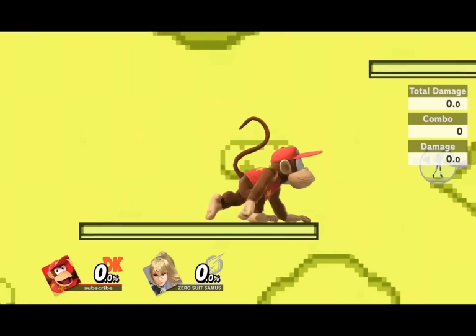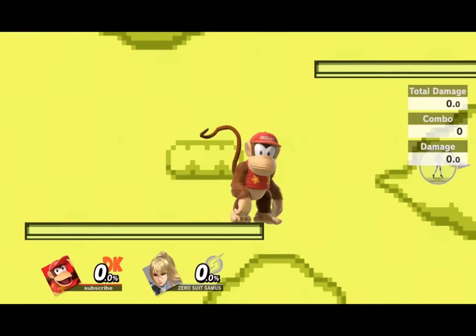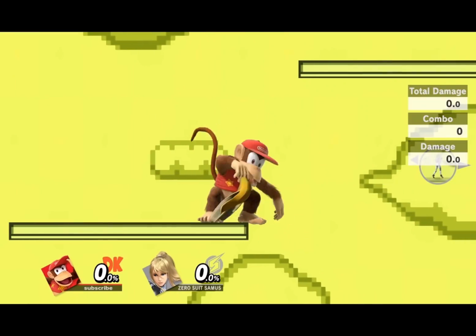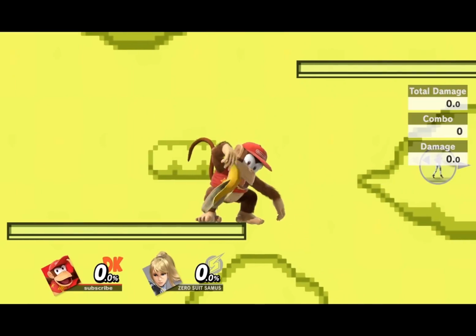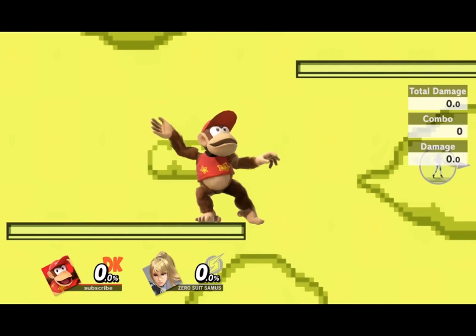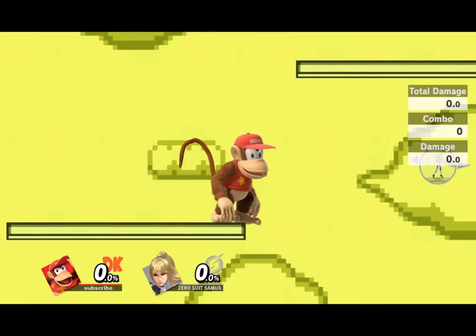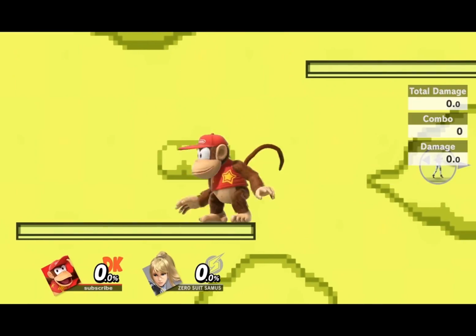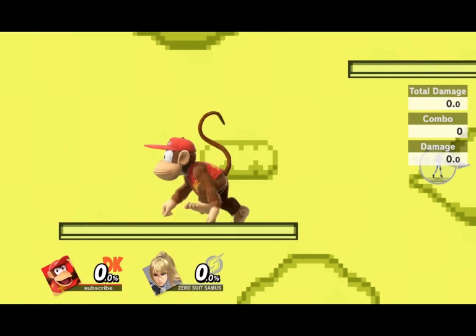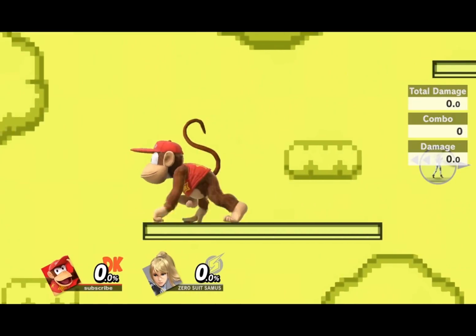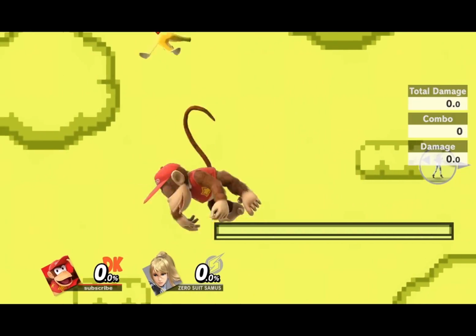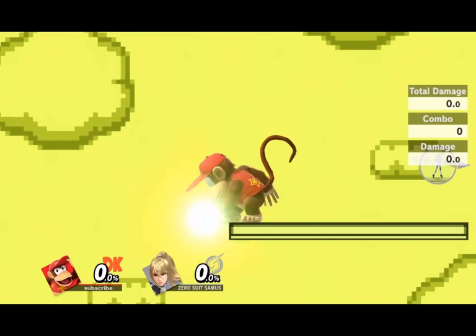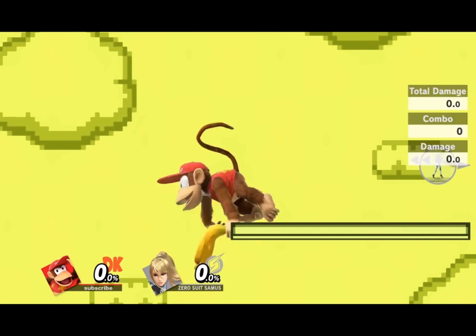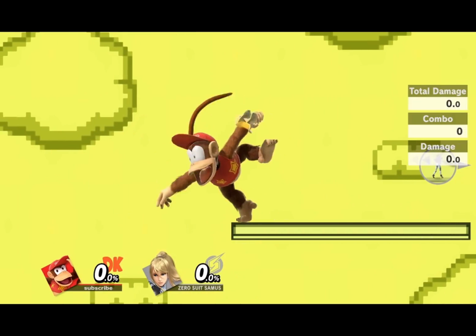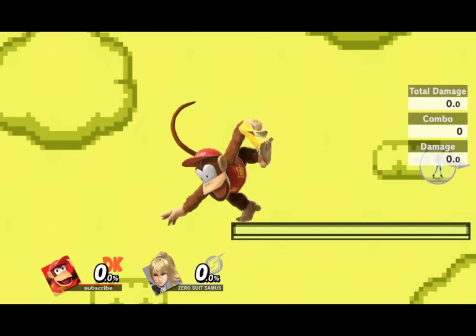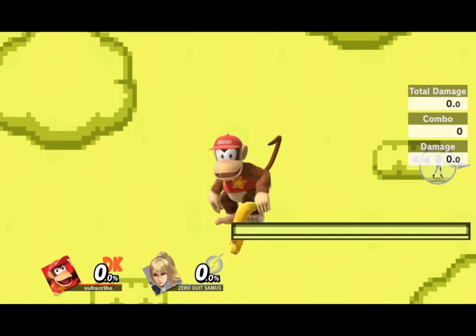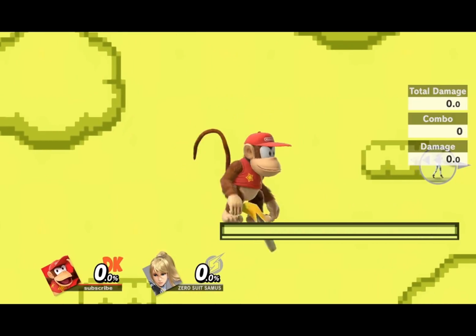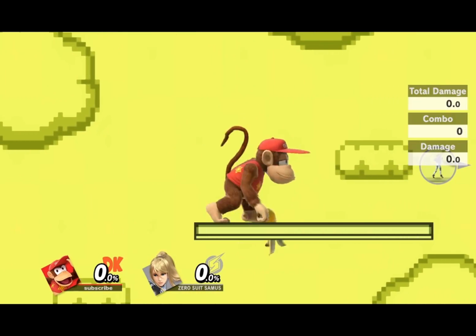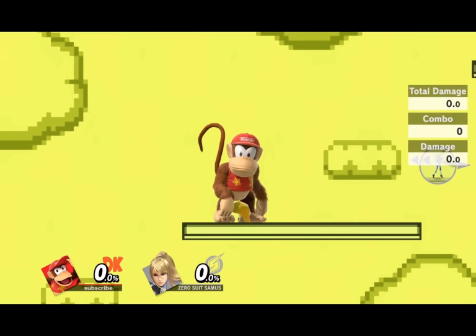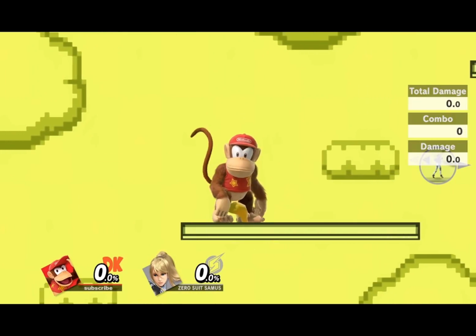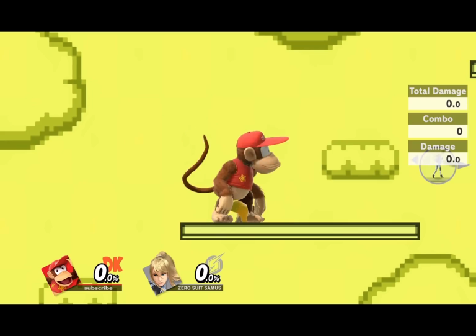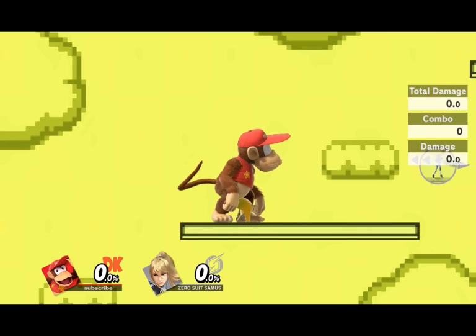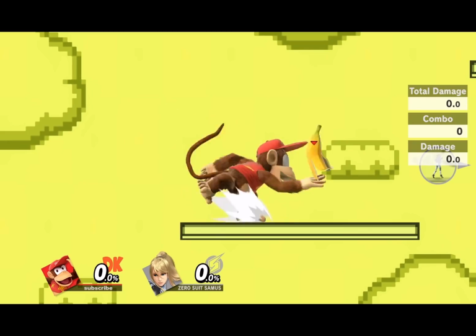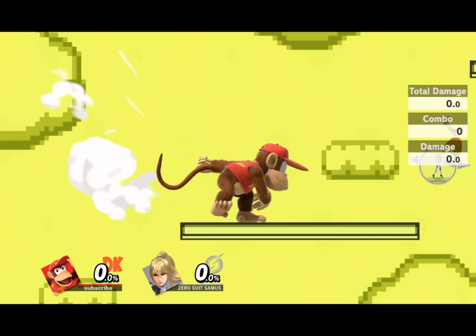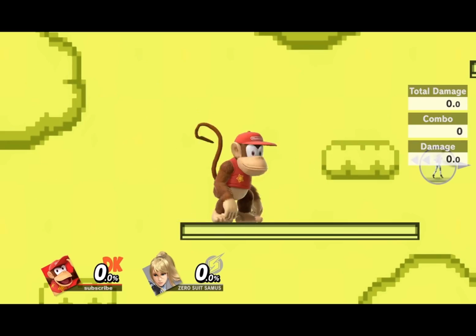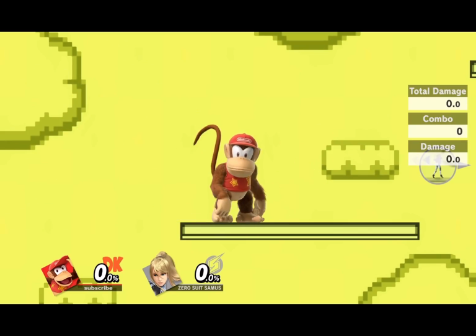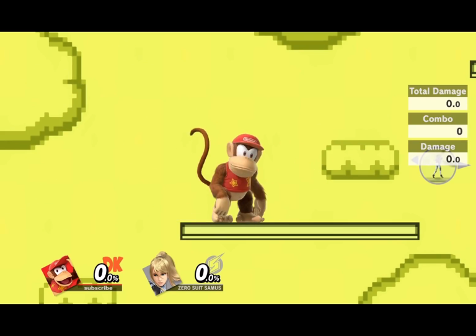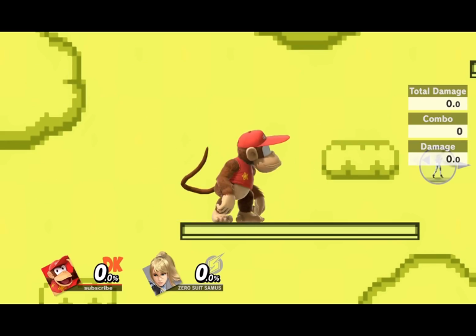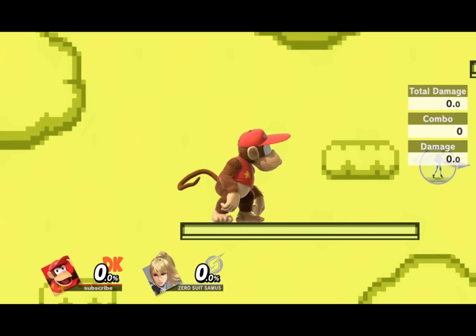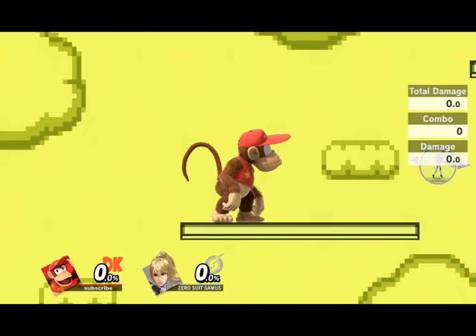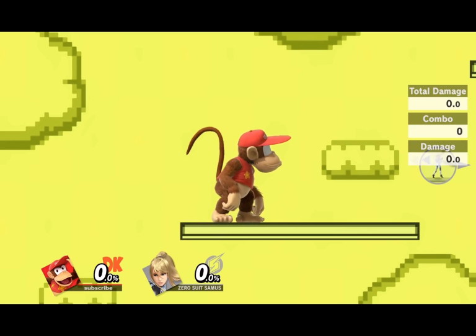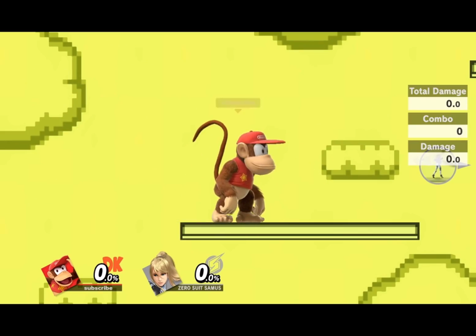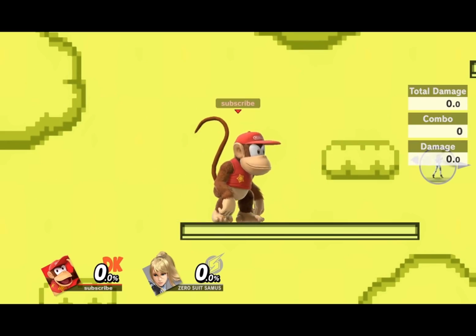Diddy Kong — Down B. Why'd this man get a whole-ass banana peel? This is literally cheating. Items aren't allowed in competitive play.